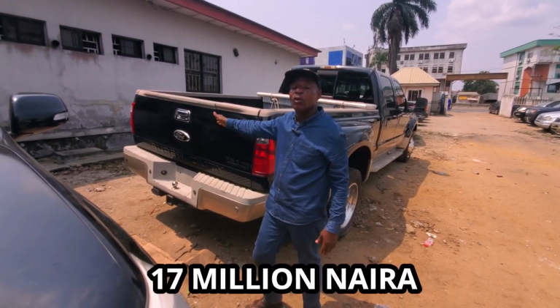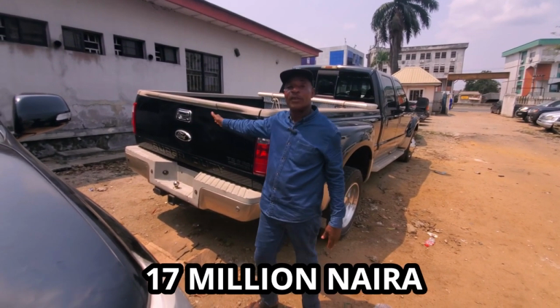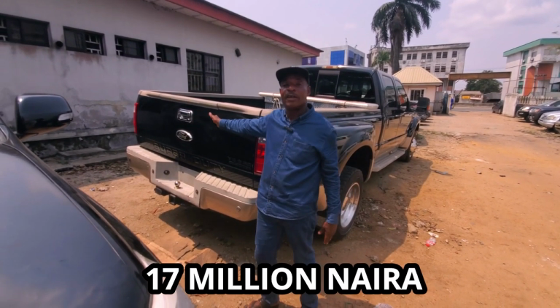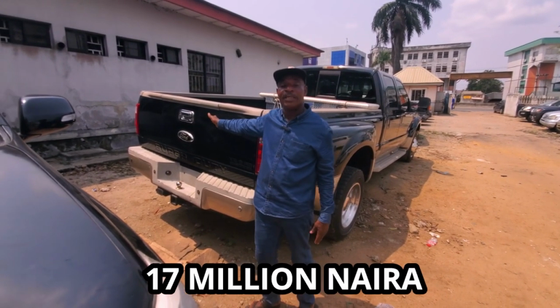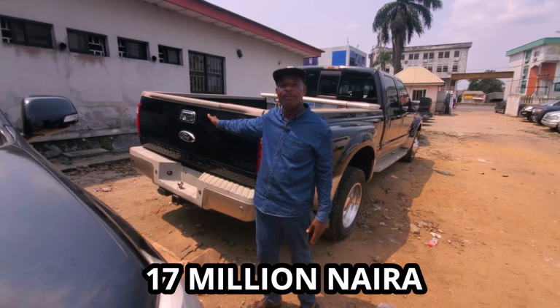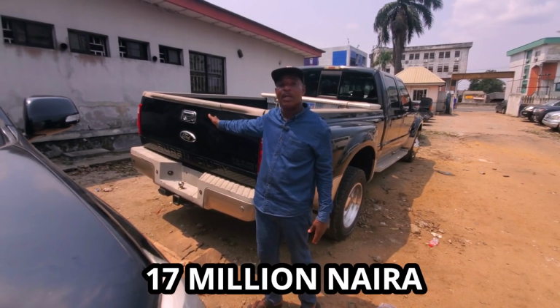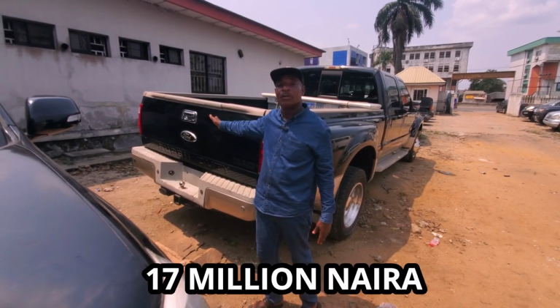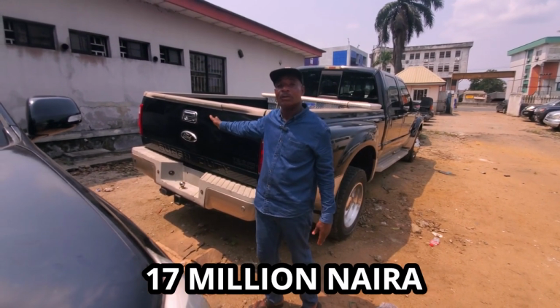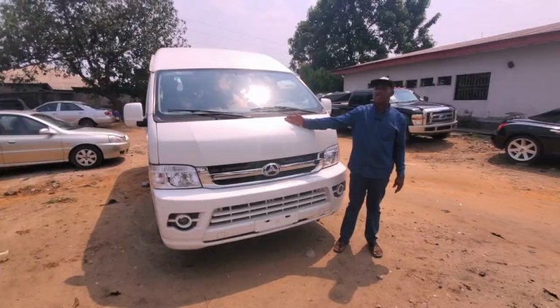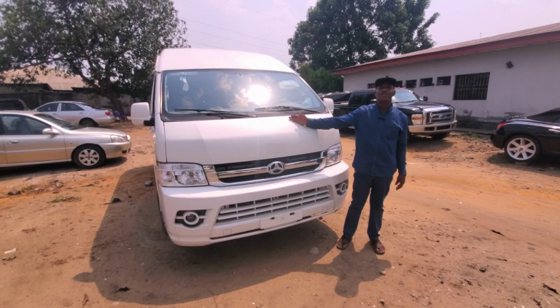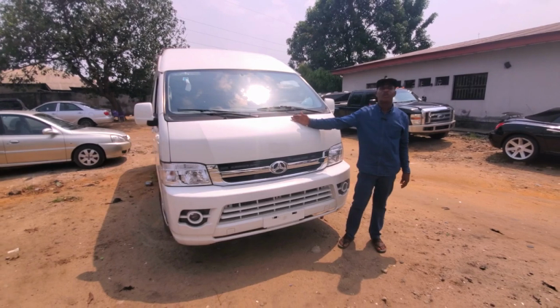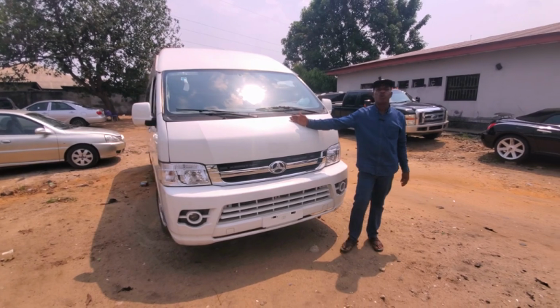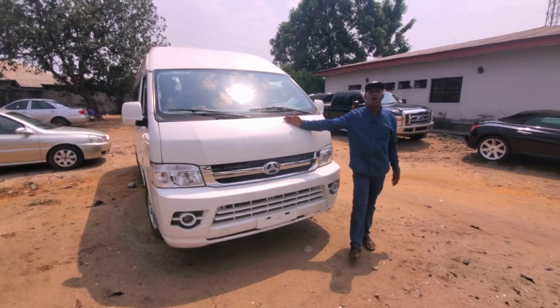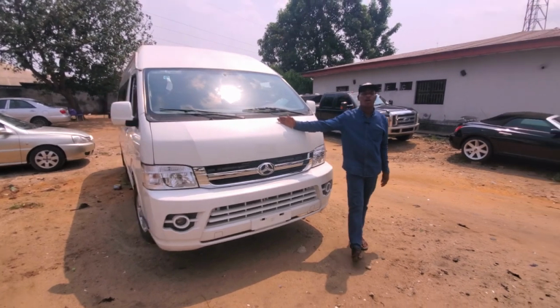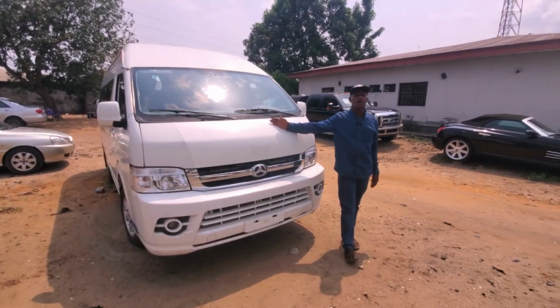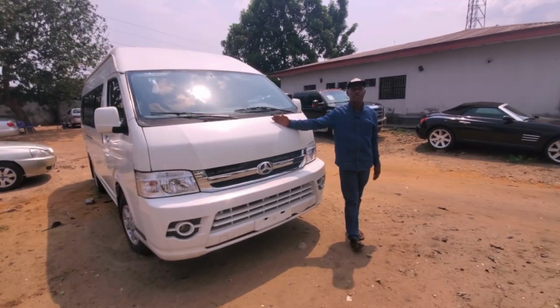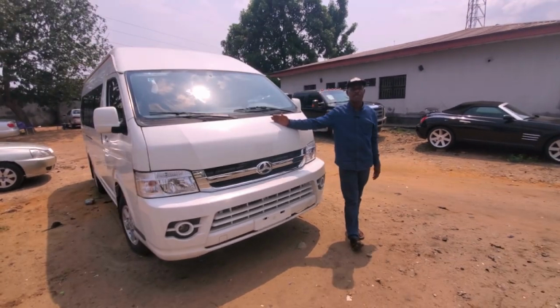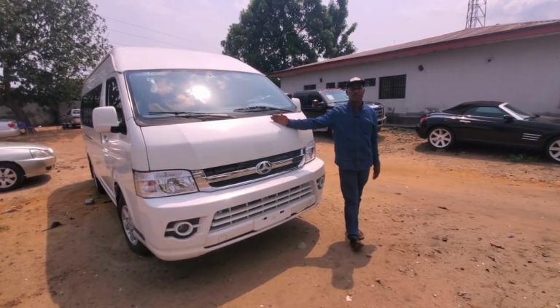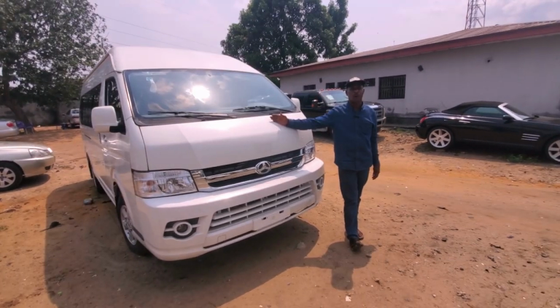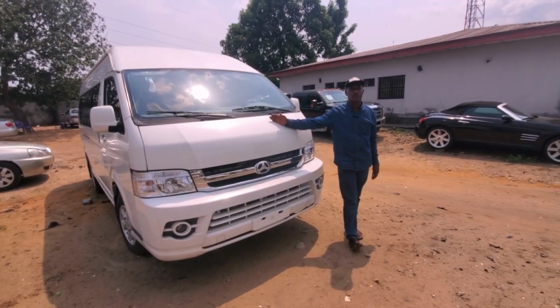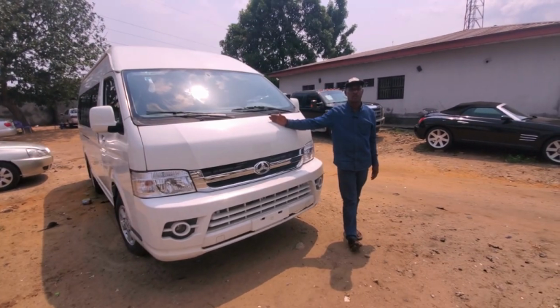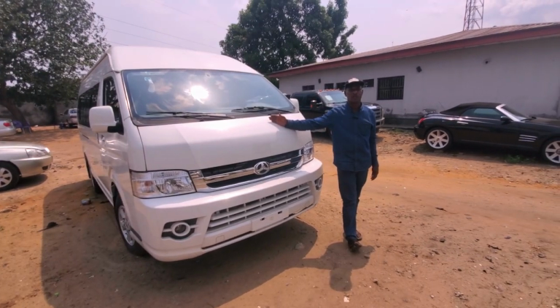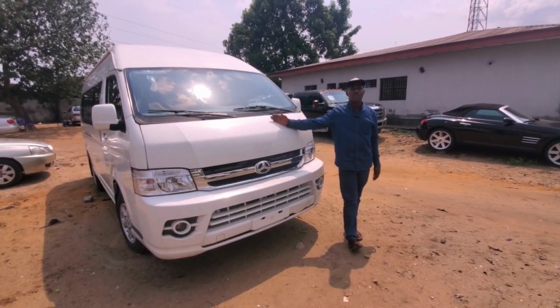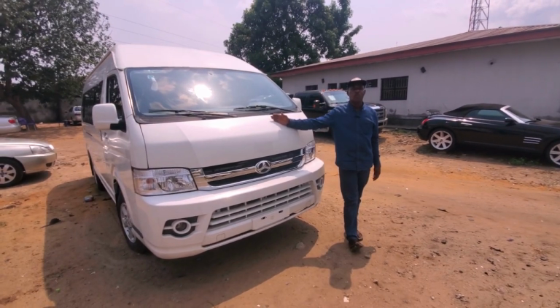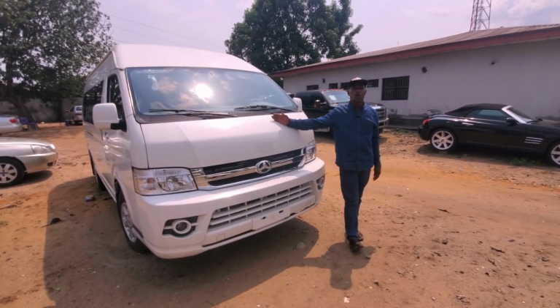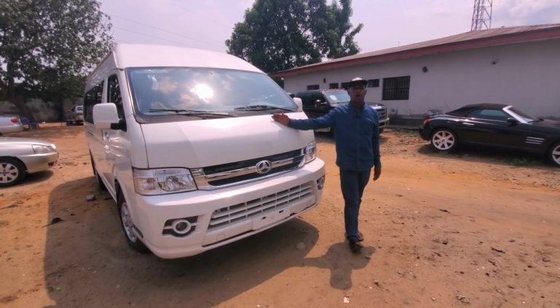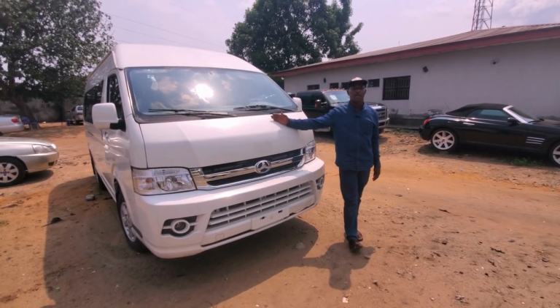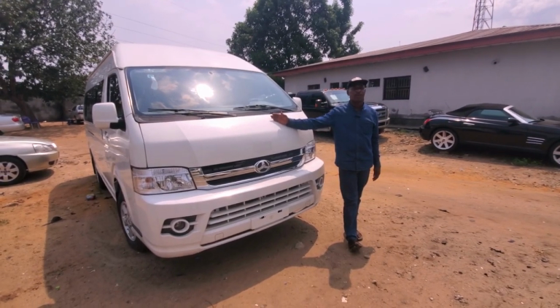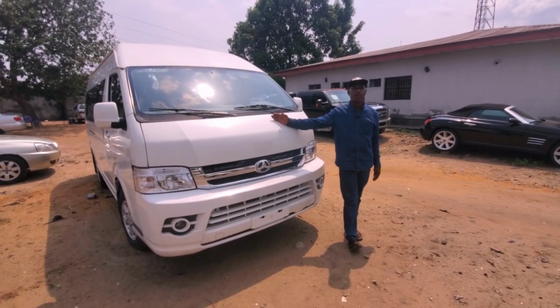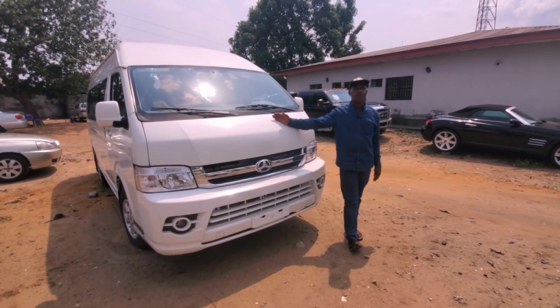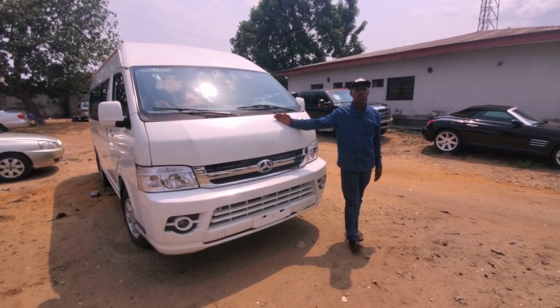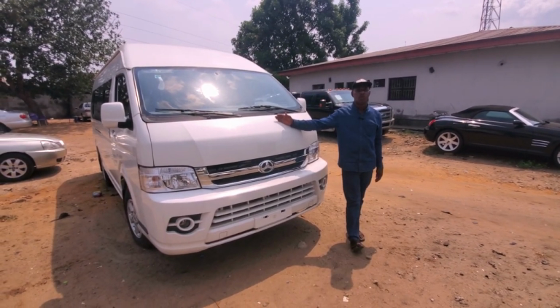This rugged 2008 Ford F-450 series goes for 17 million naira. Next, this is a Great Wall bus — it is brand new, it has not been used. The one Nigerians call 'tear leather.' It's a 2010 model.